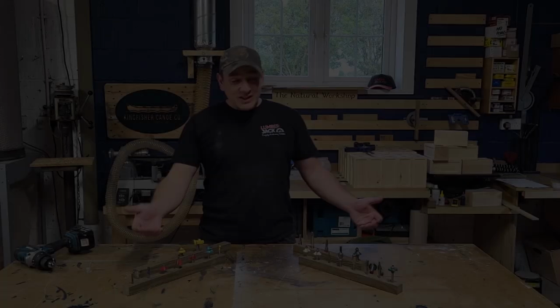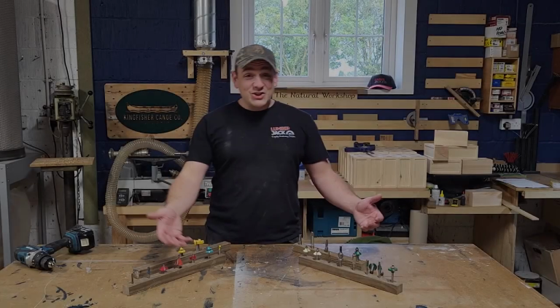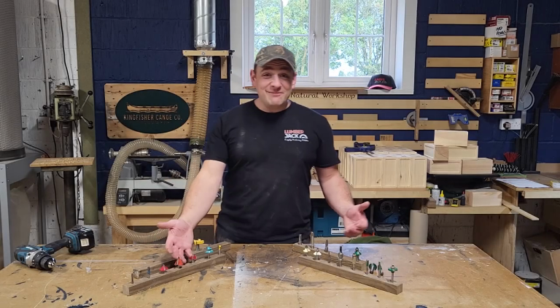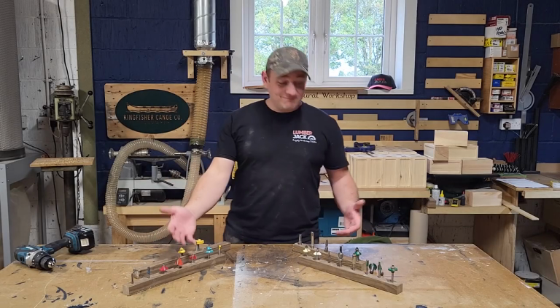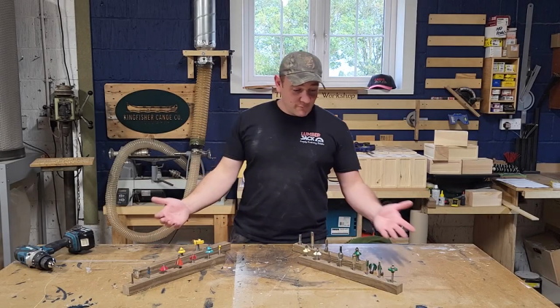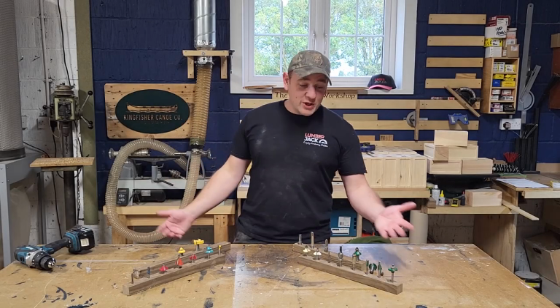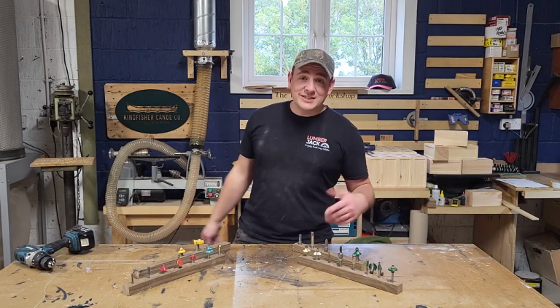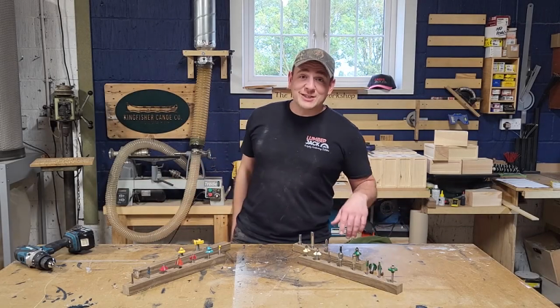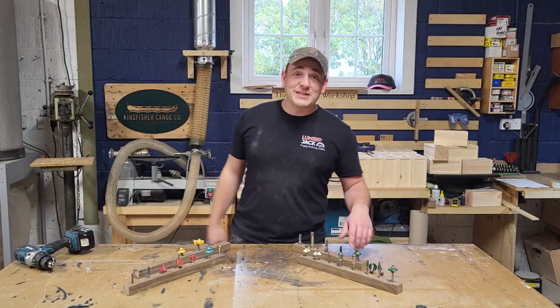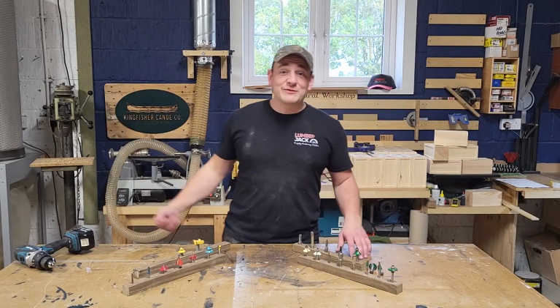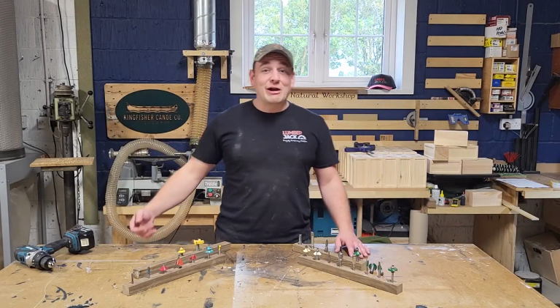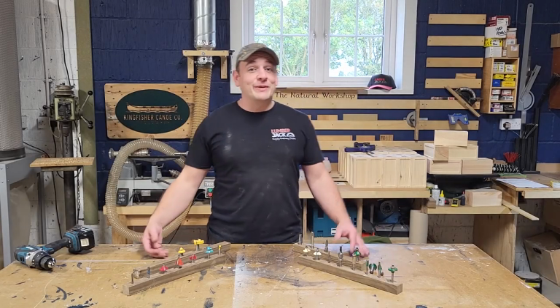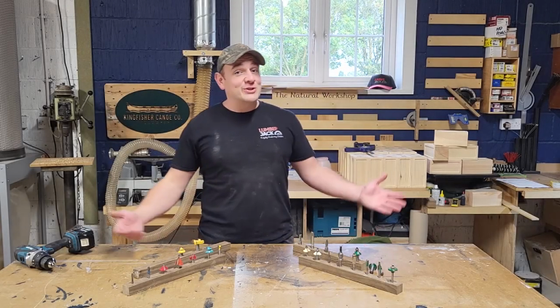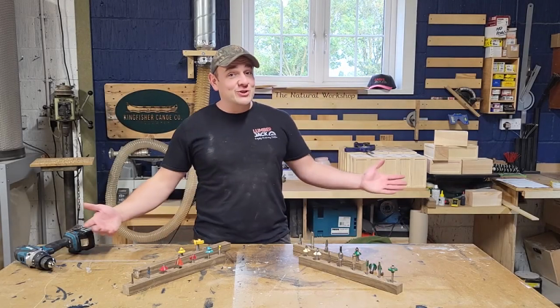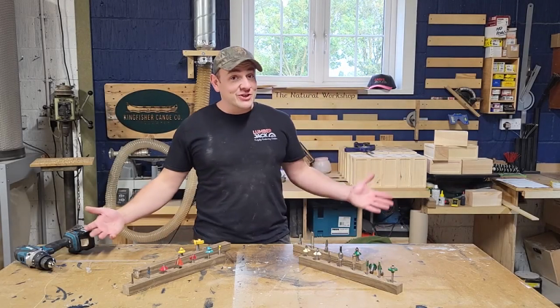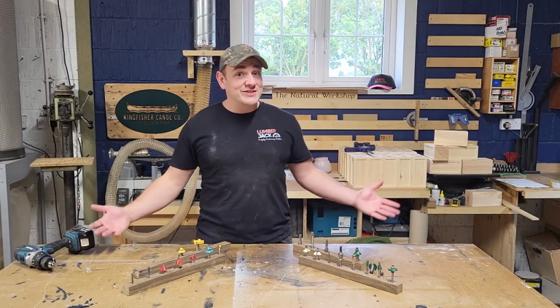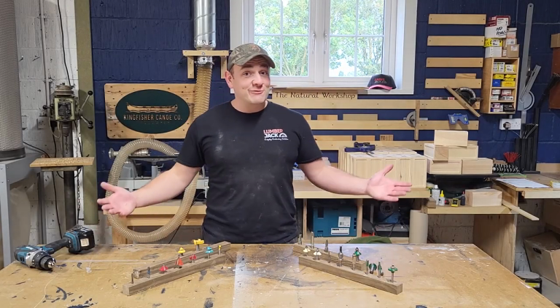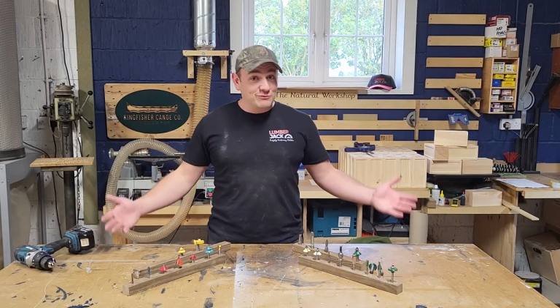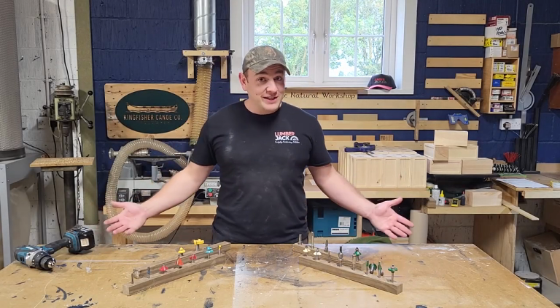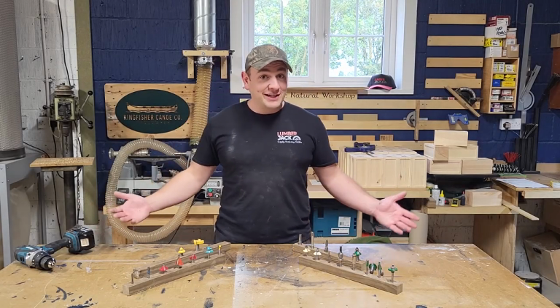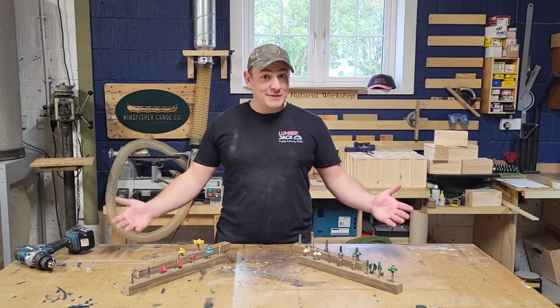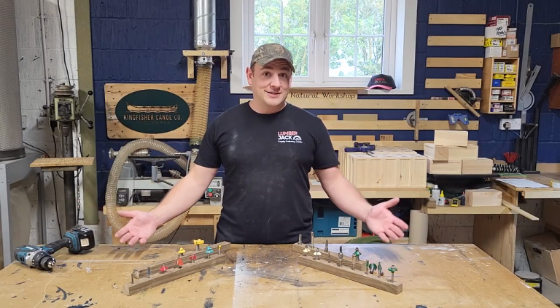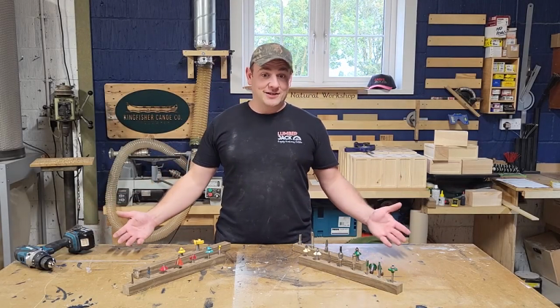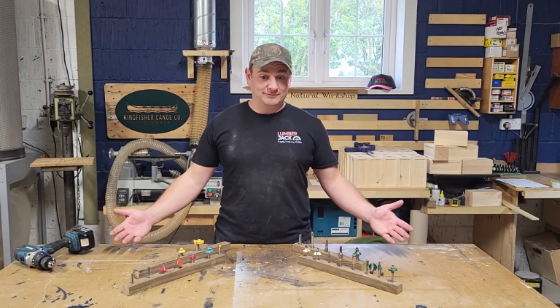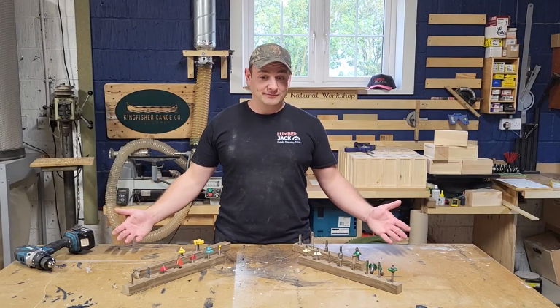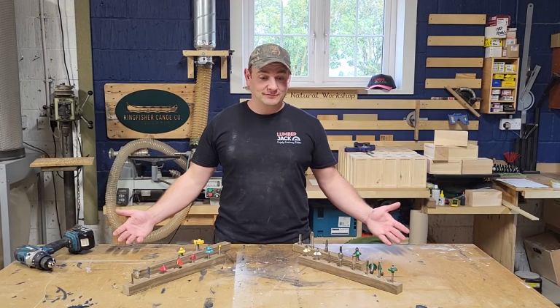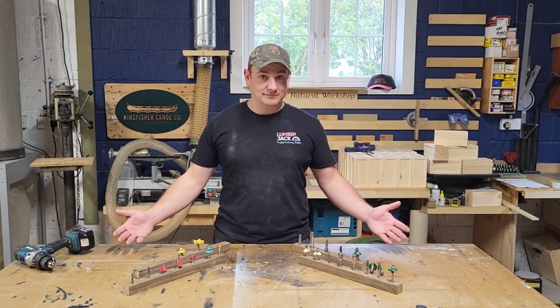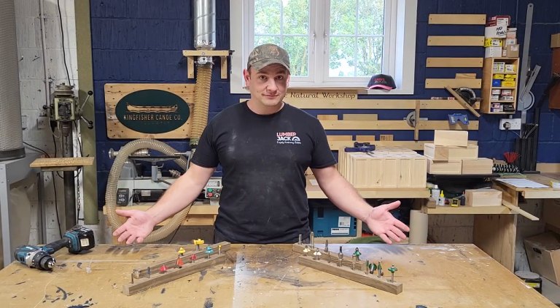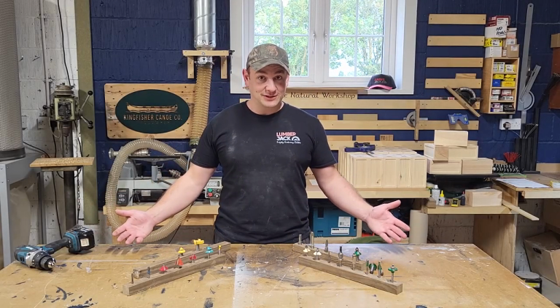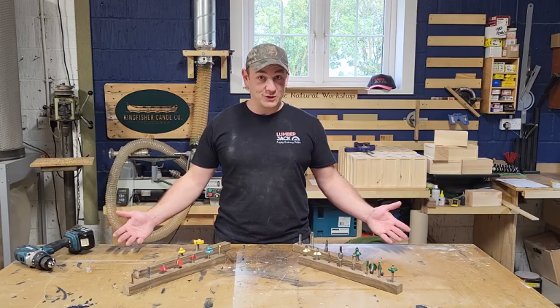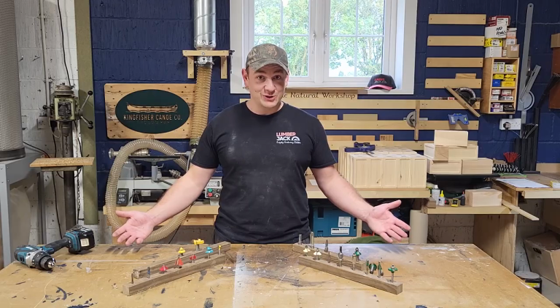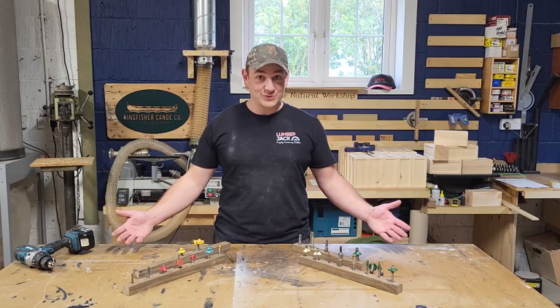Cheap versus expensive router bits — does it really matter? Let's have a look.